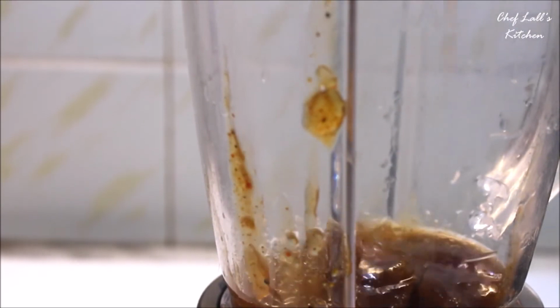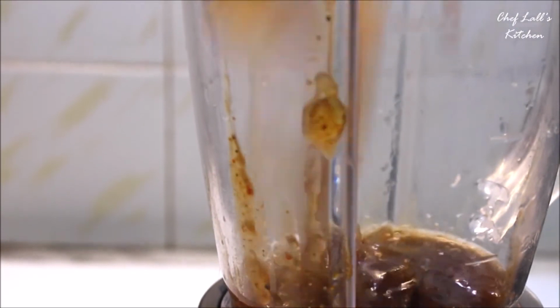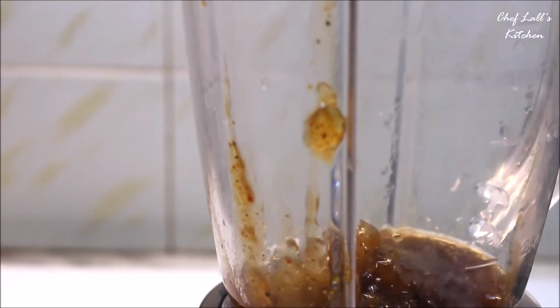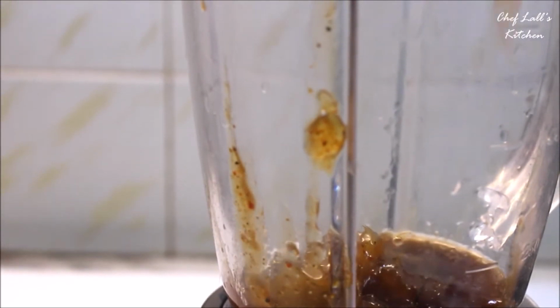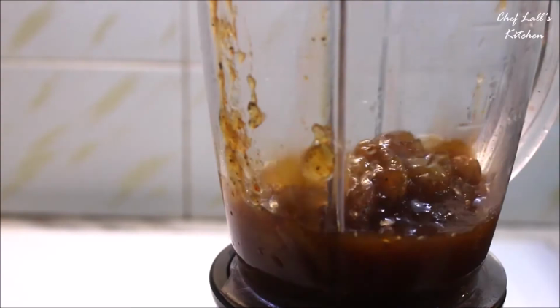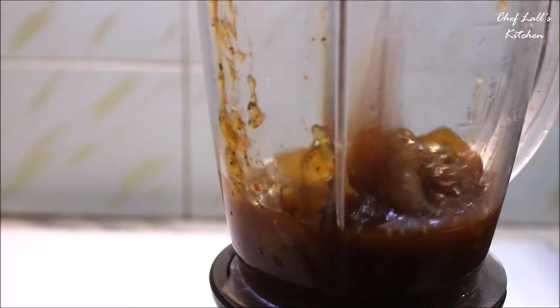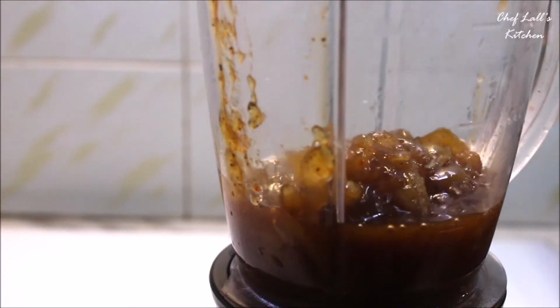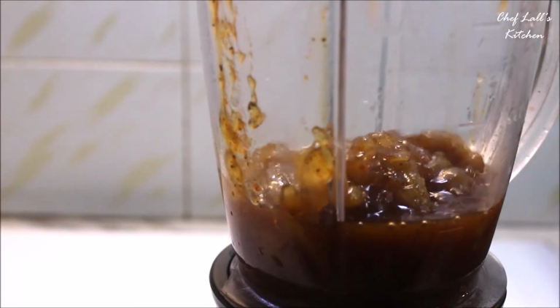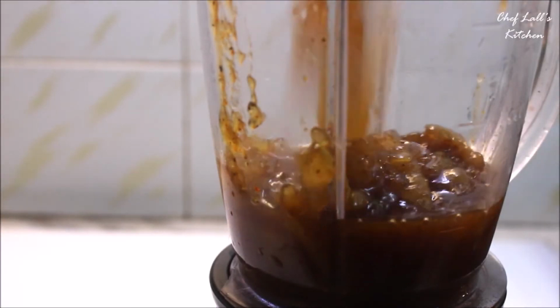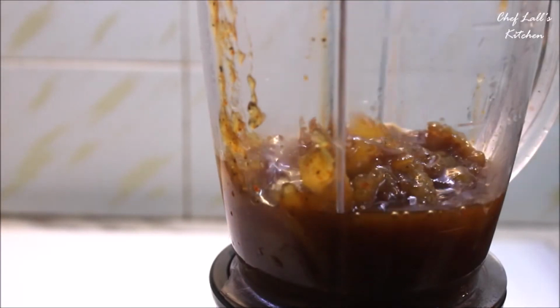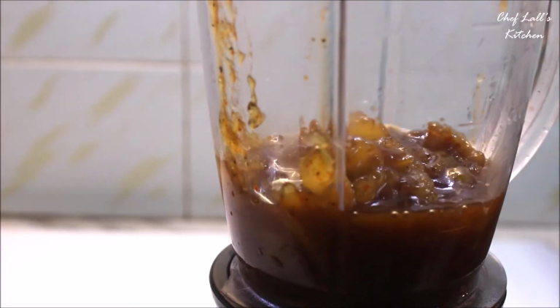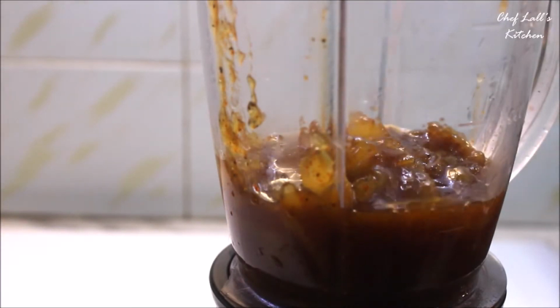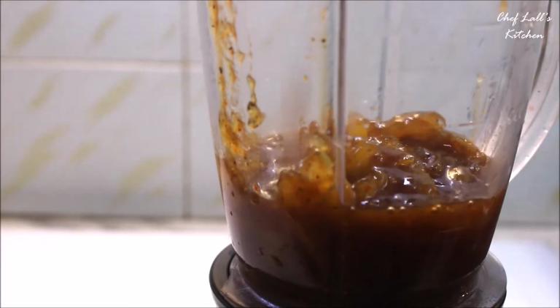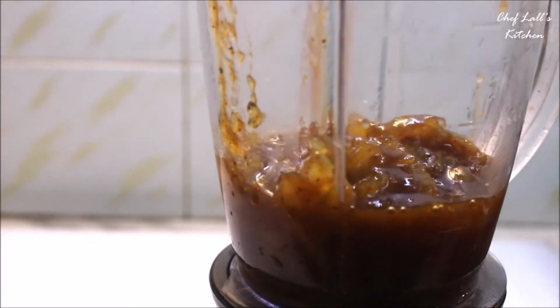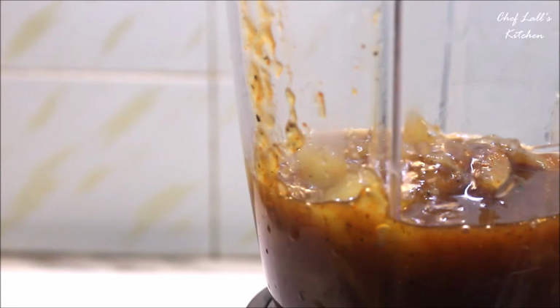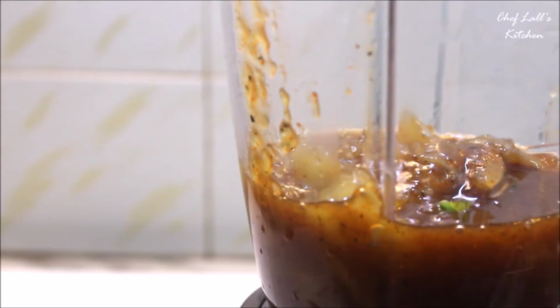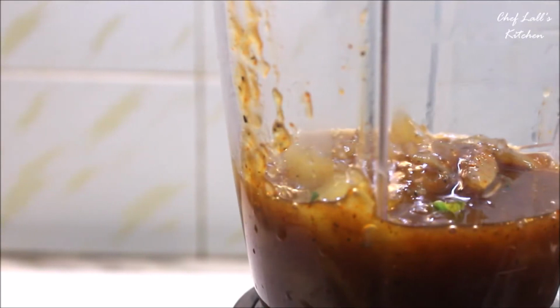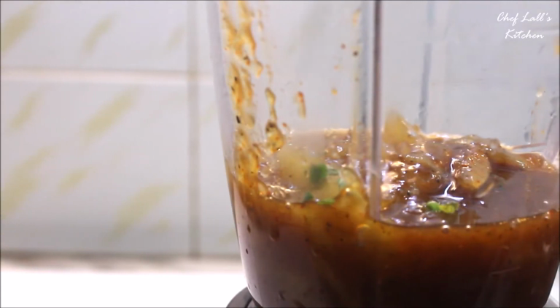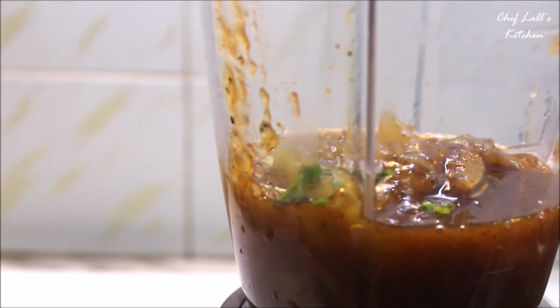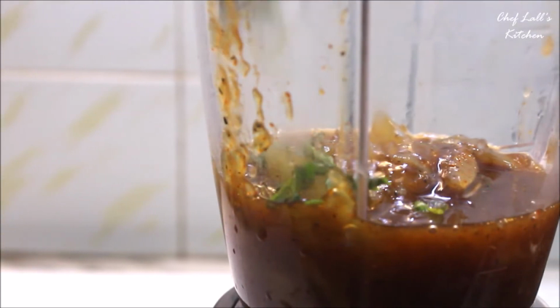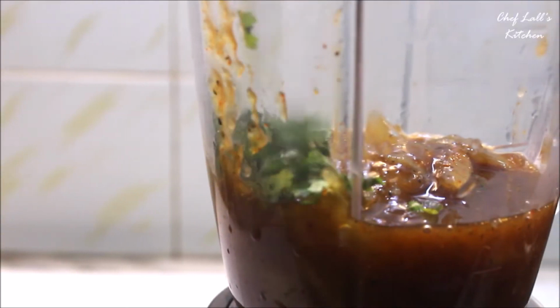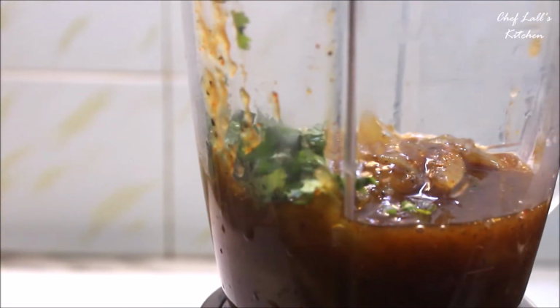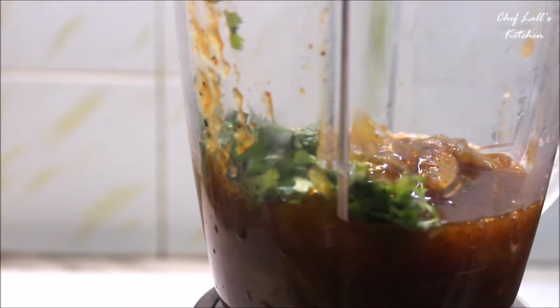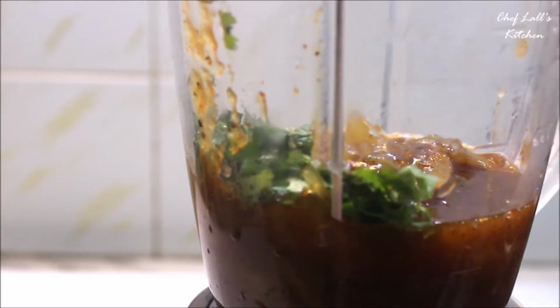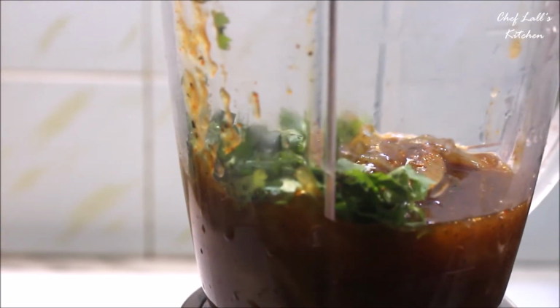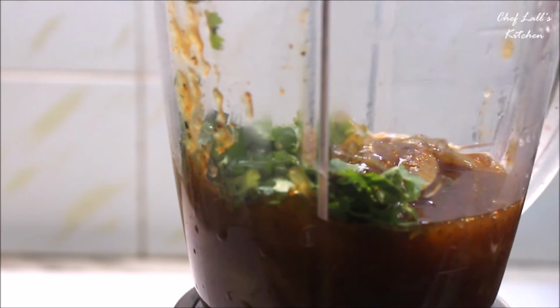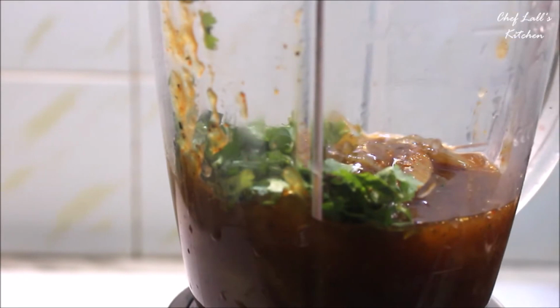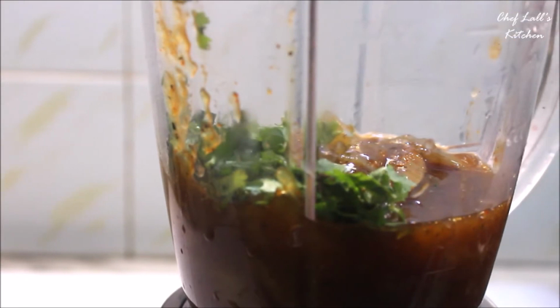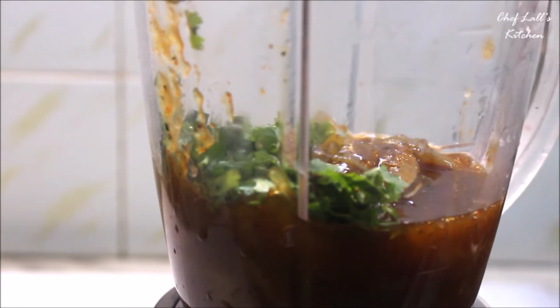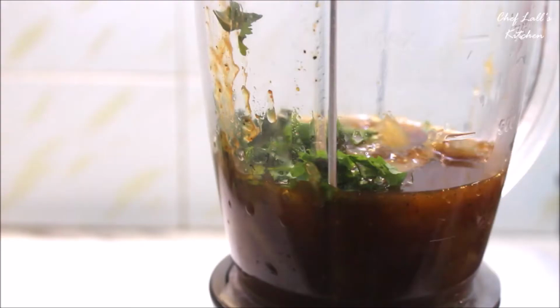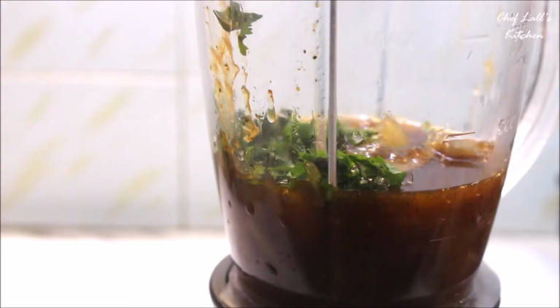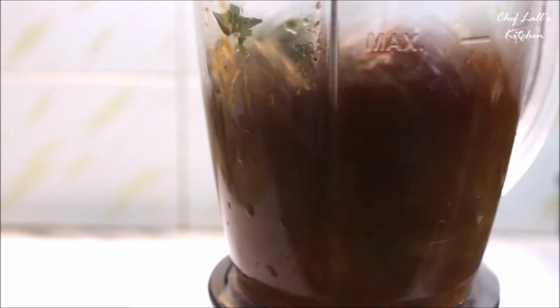To make Aam Panna, add just about 2-3 tablespoons of this mixture into a glass, then add ice and water.